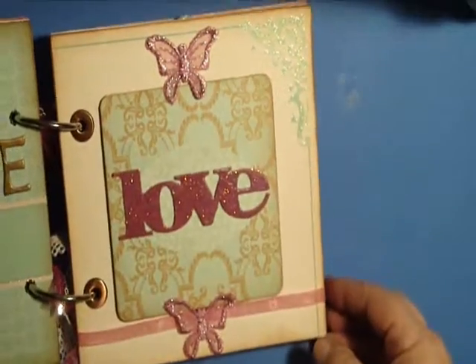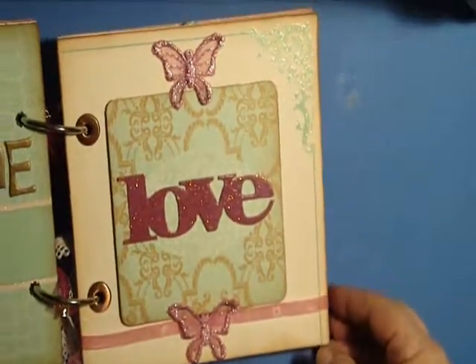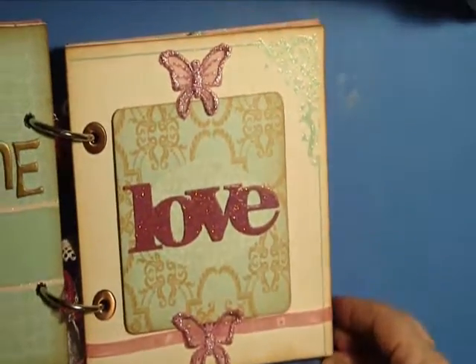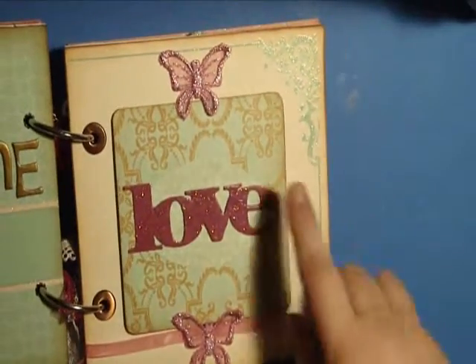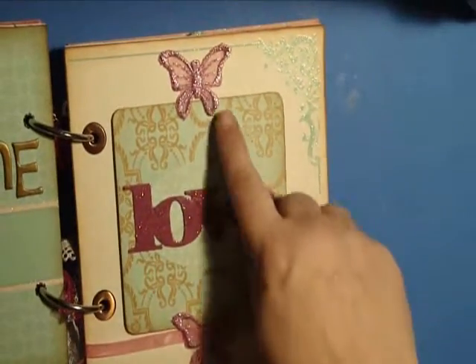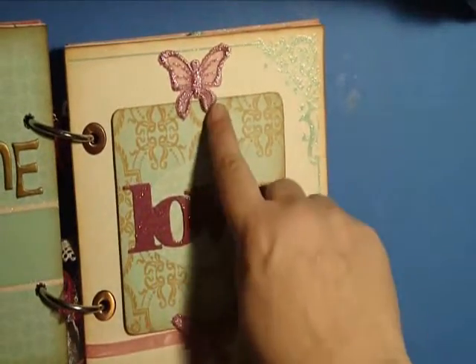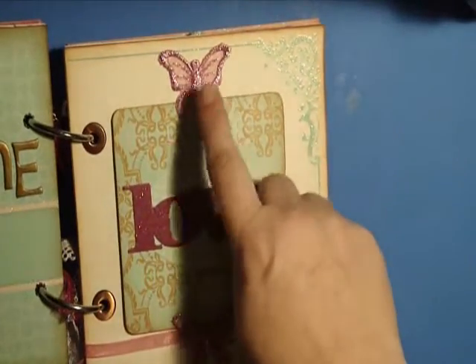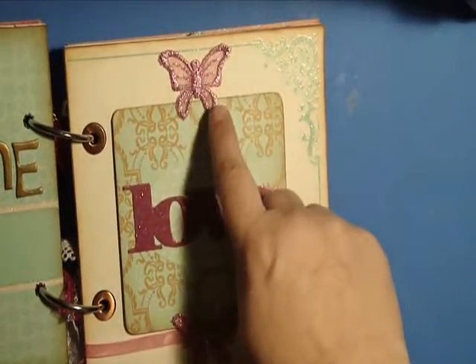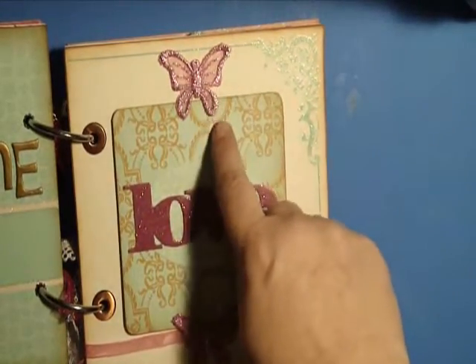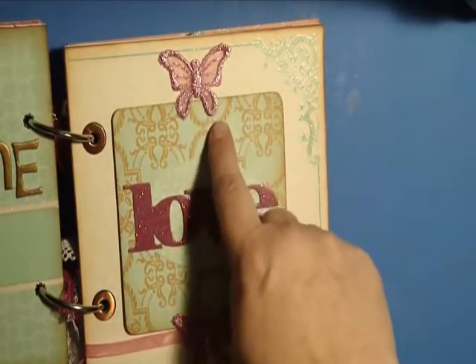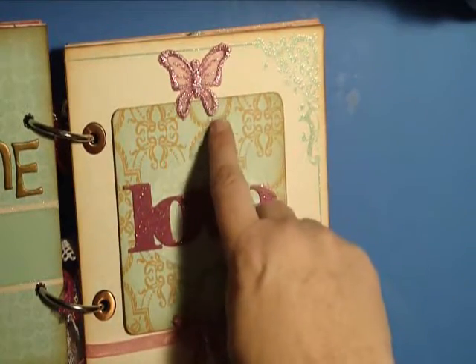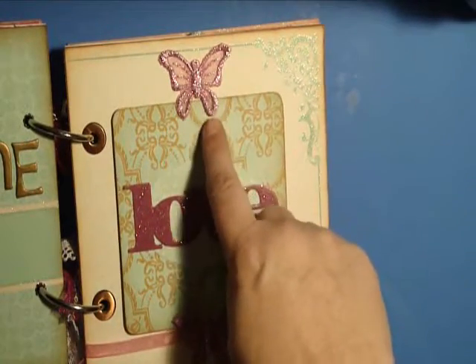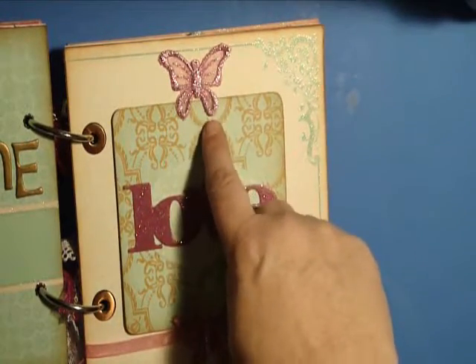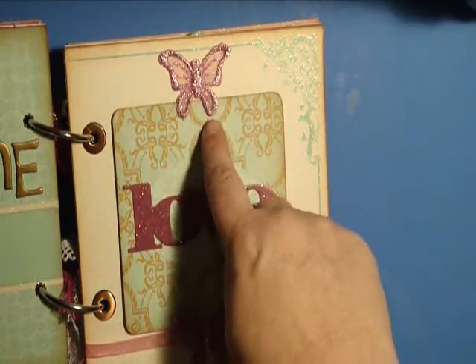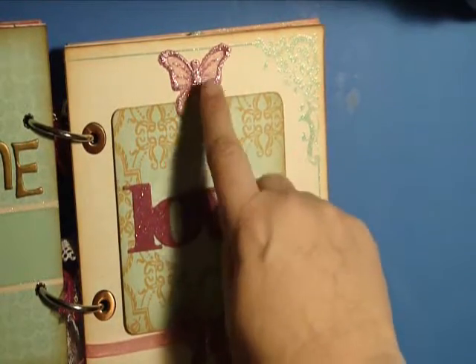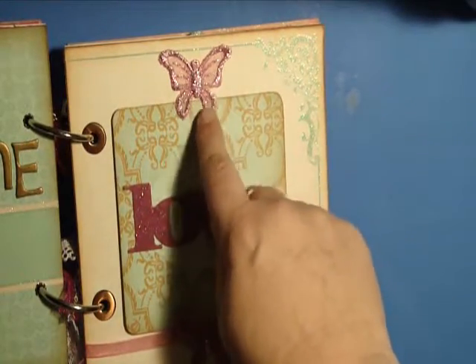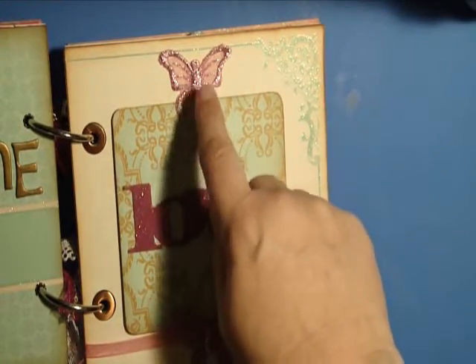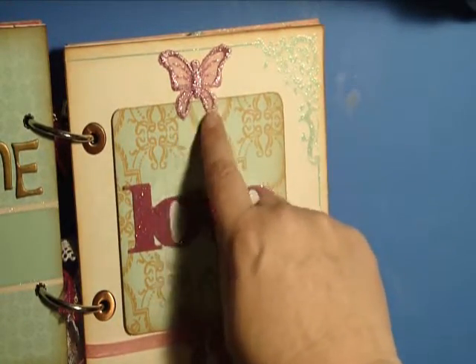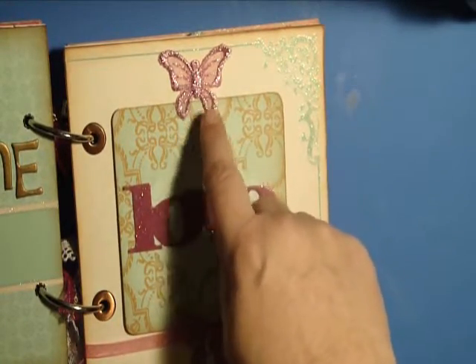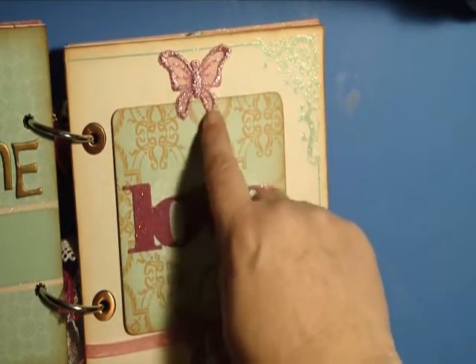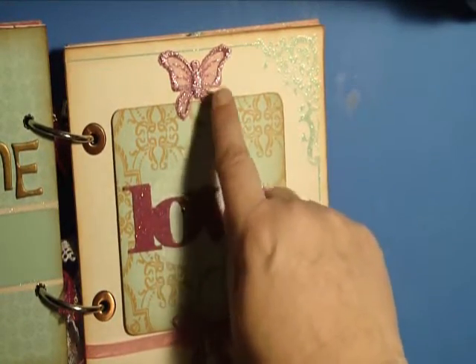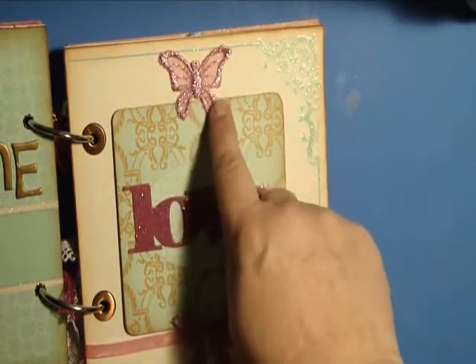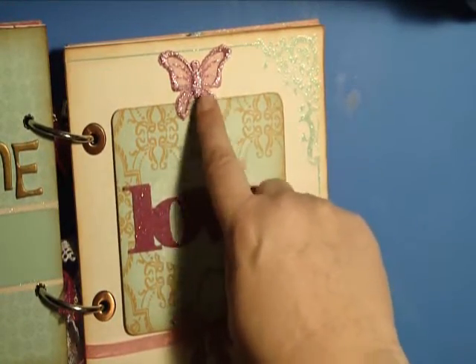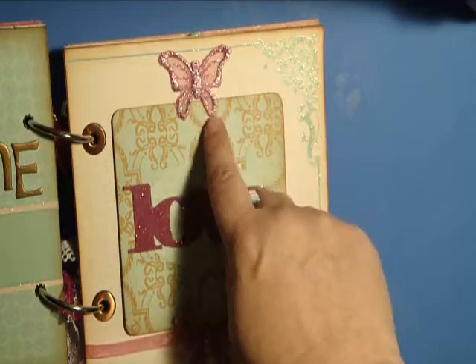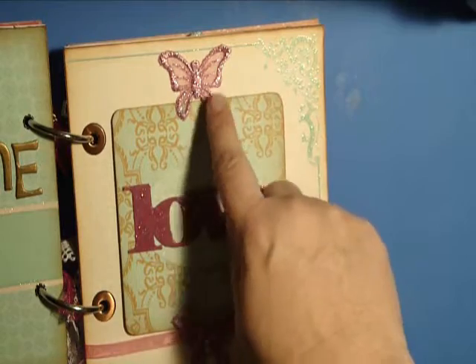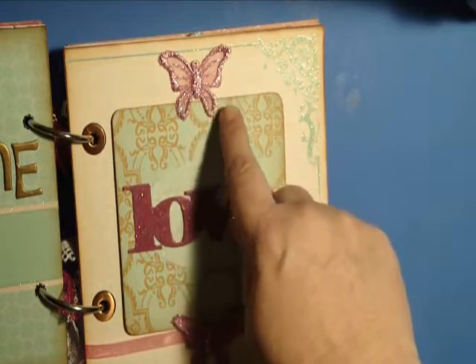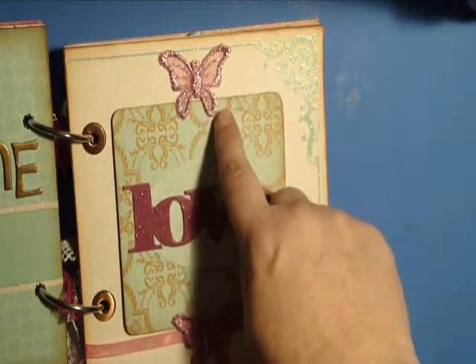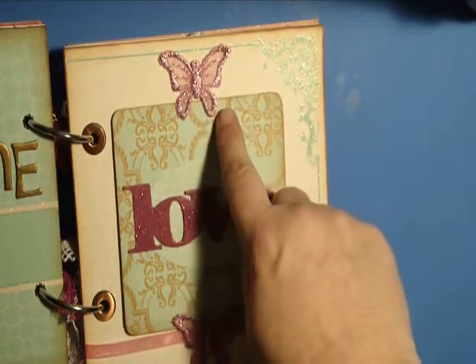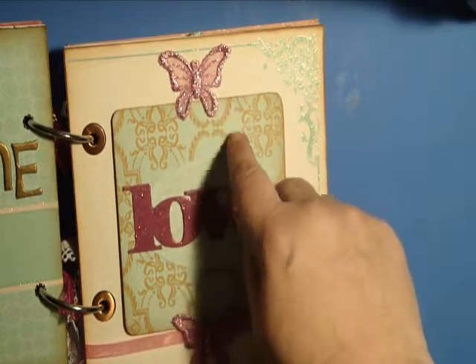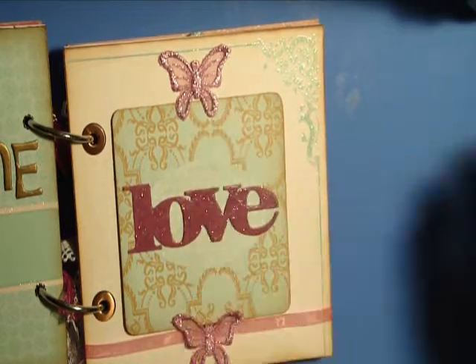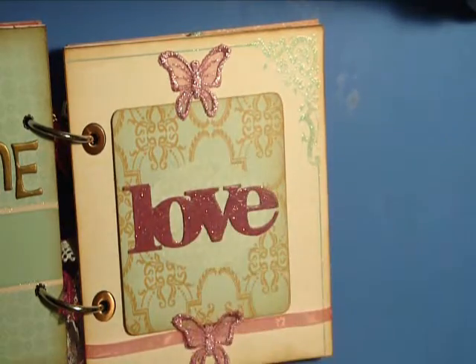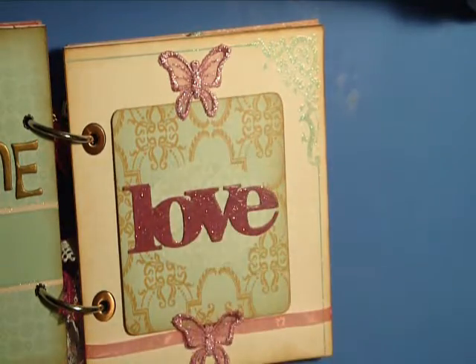These butterflies I actually just got yesterday at an antique store — I got a whole bunch of different colors.